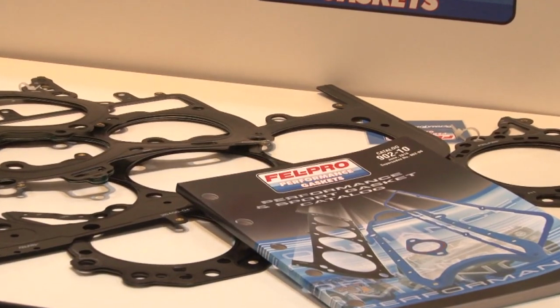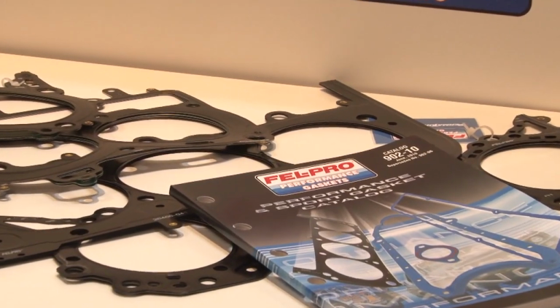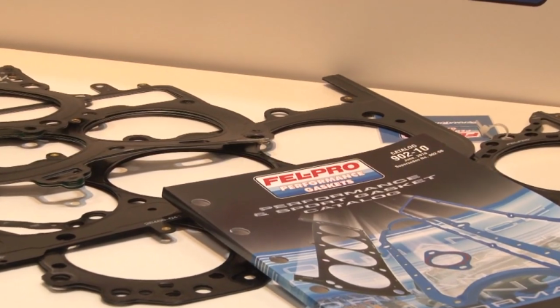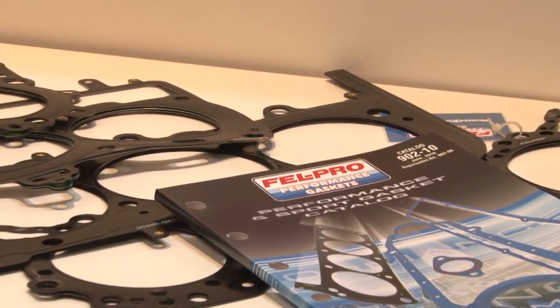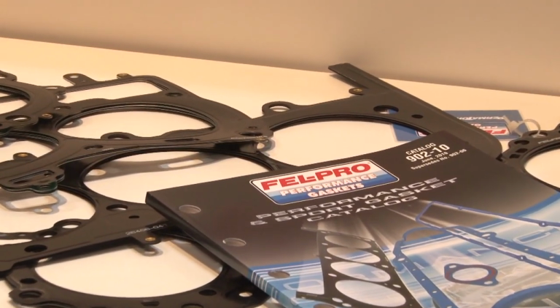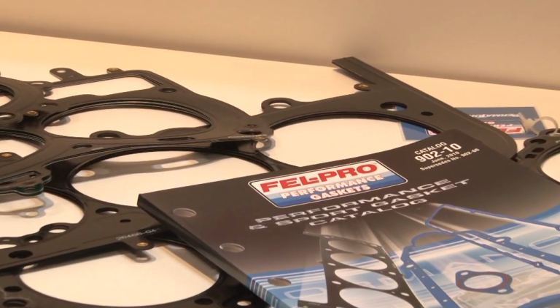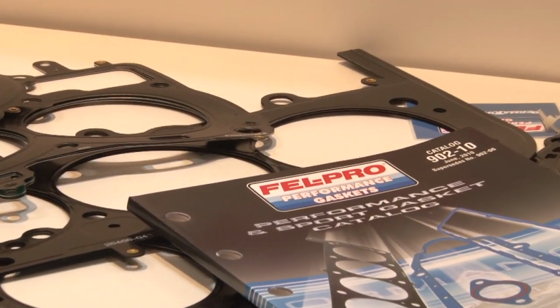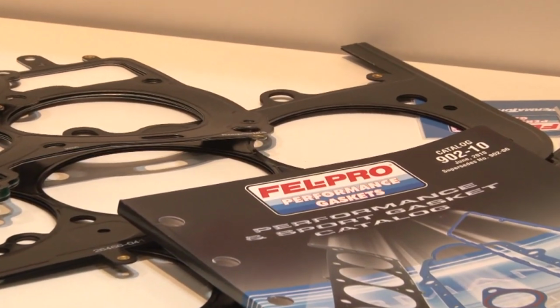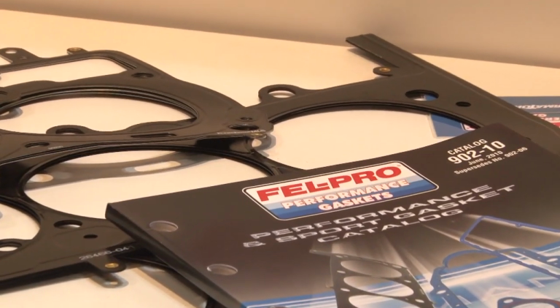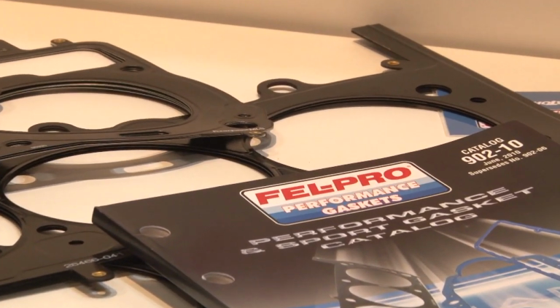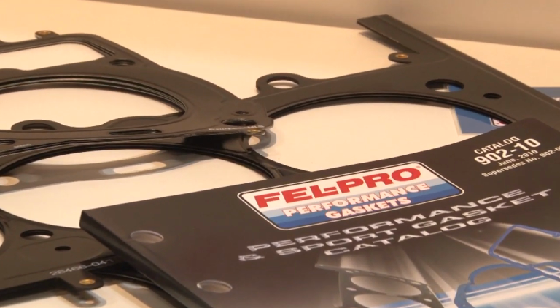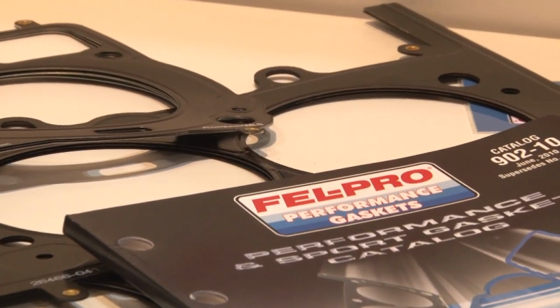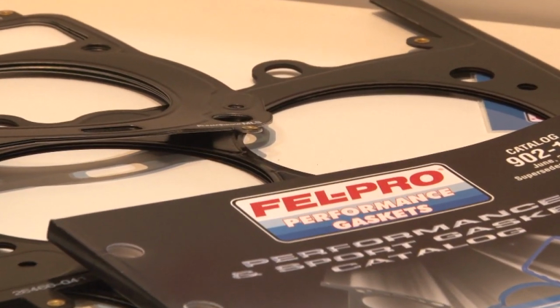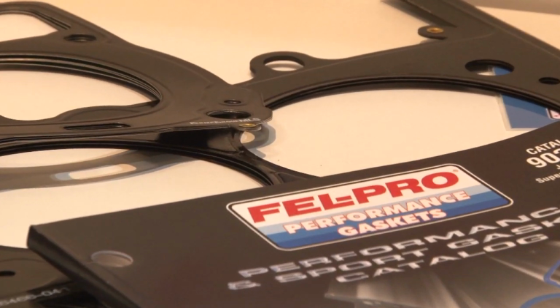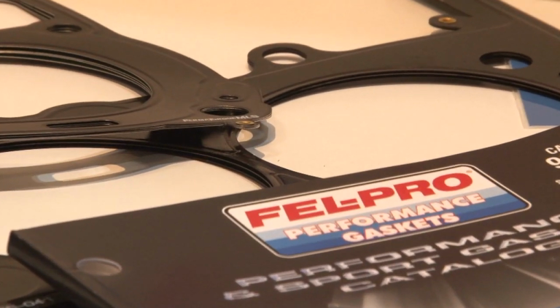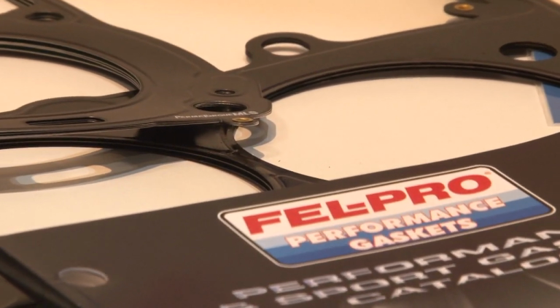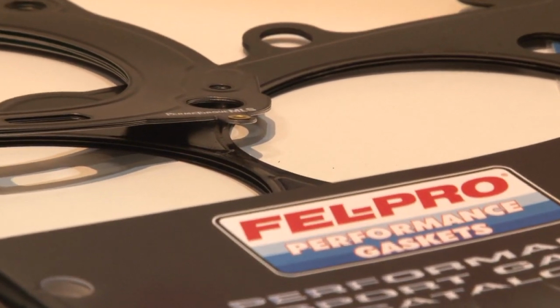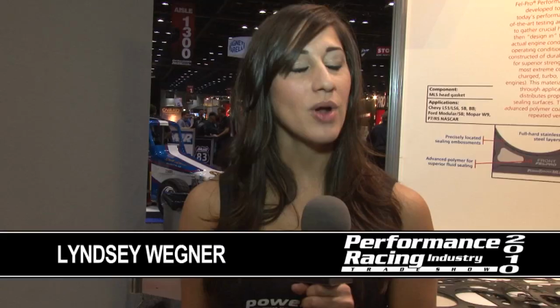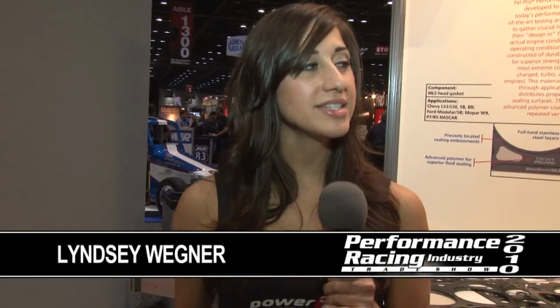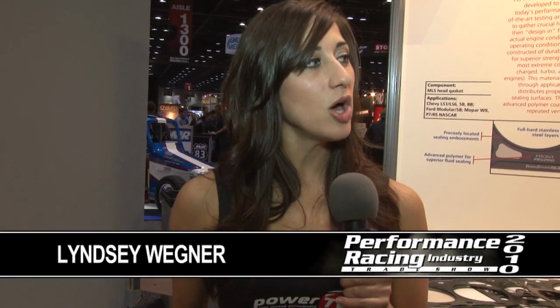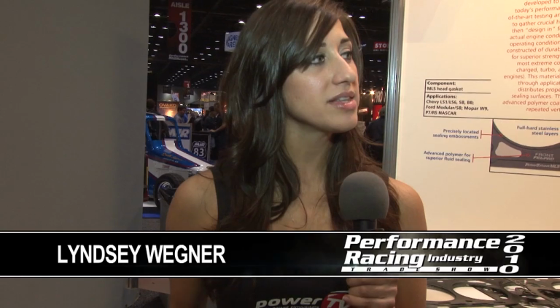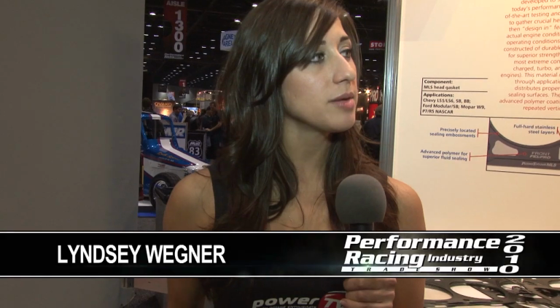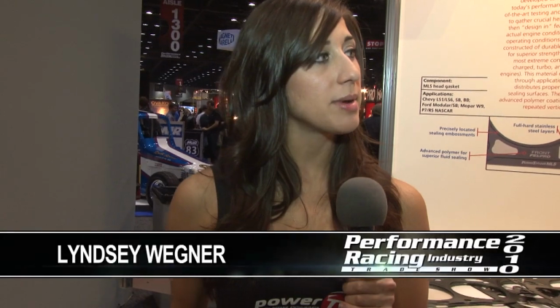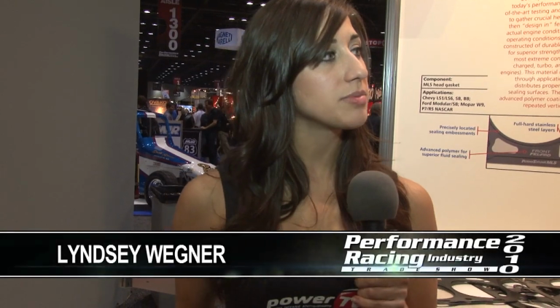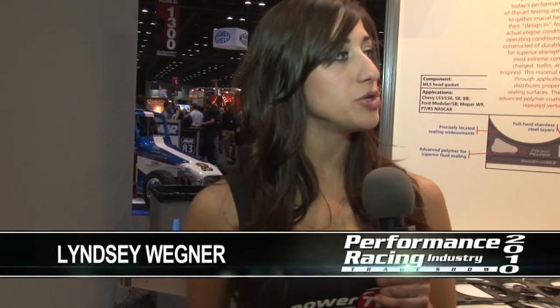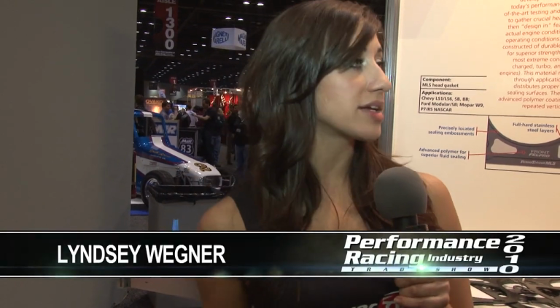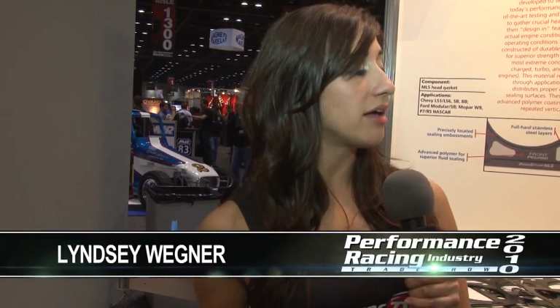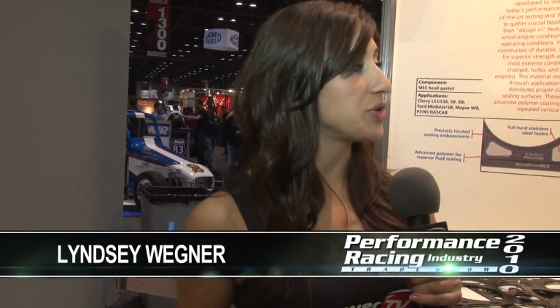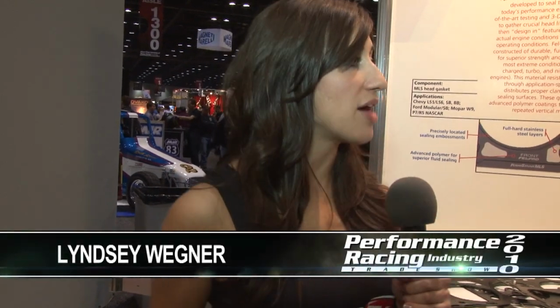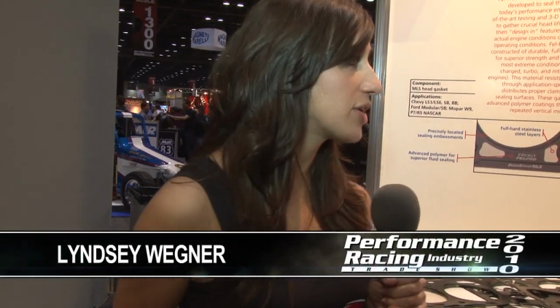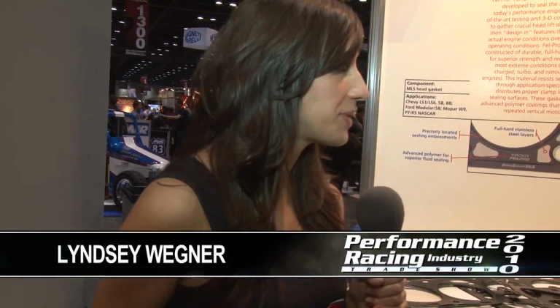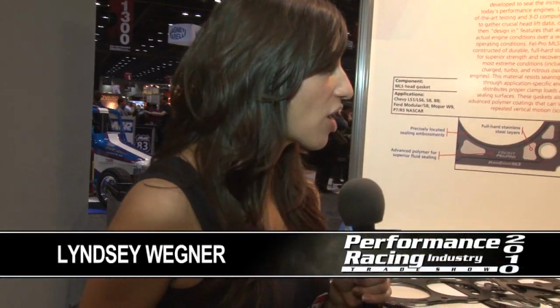Welcome to PRI. I'm here at the Federal Mogul booth with Ron Rattuno. Ron, tell me a little bit about some of the new technology you have here at PRI.